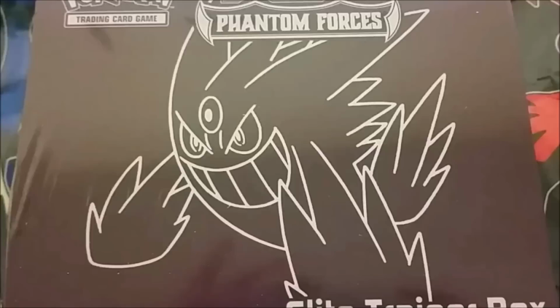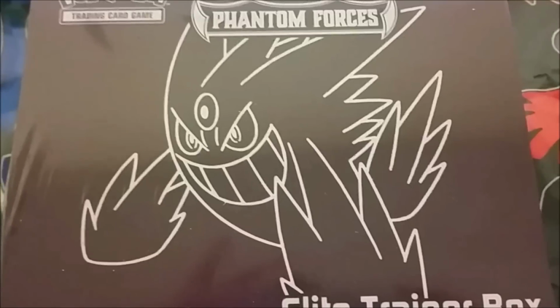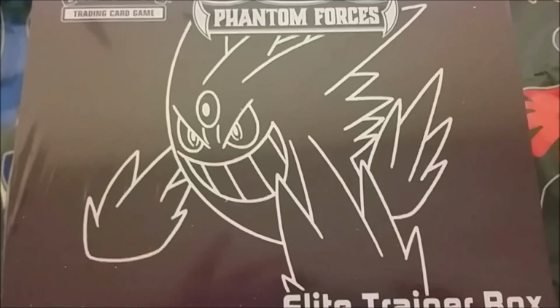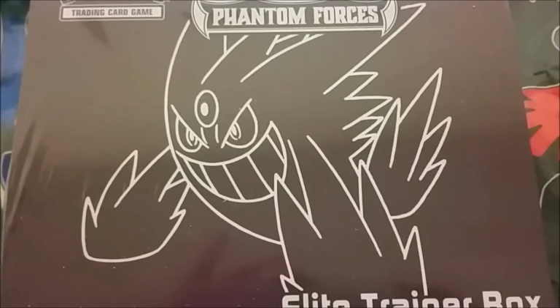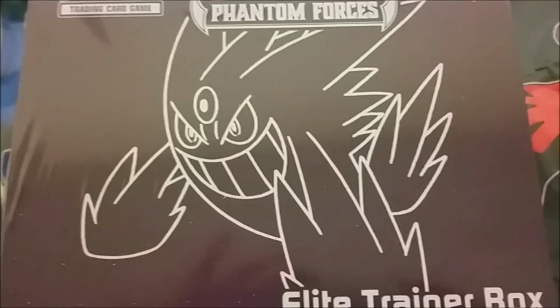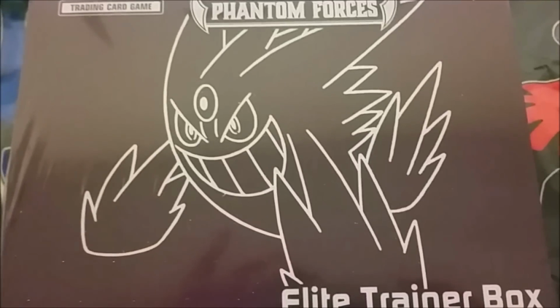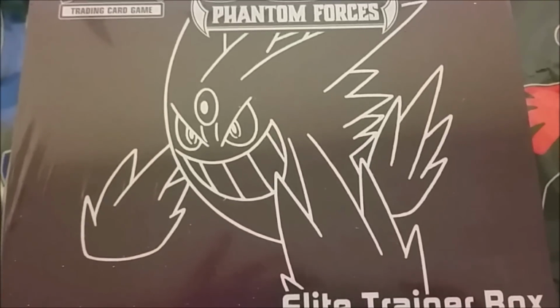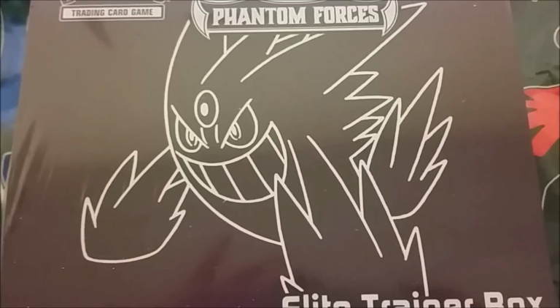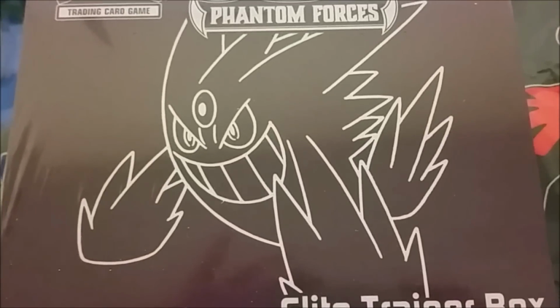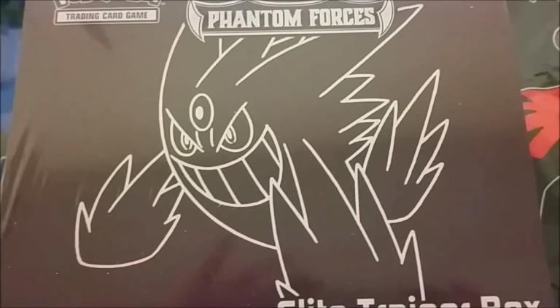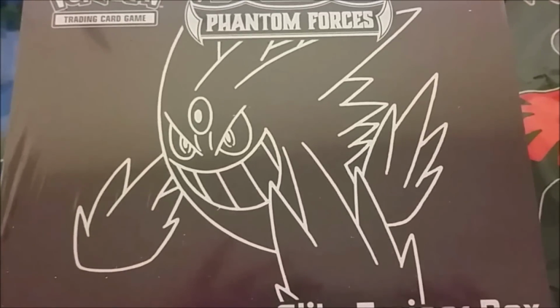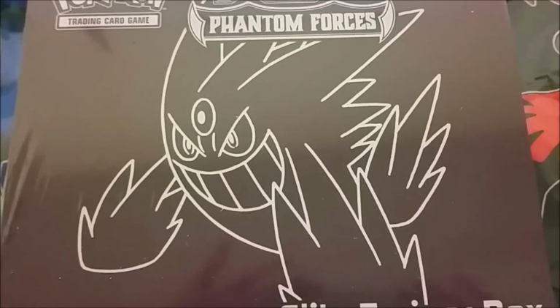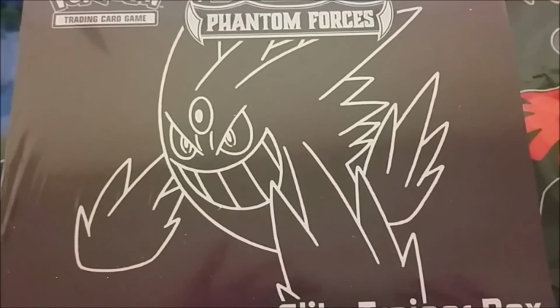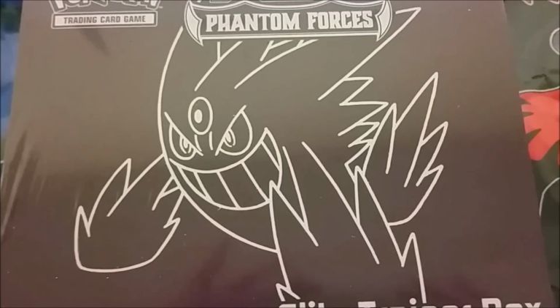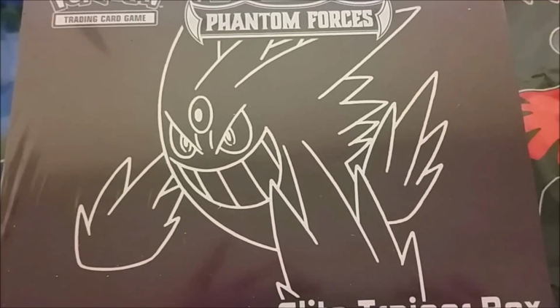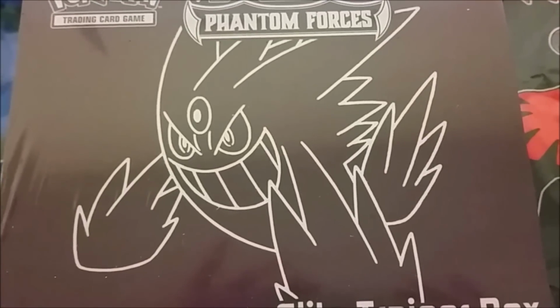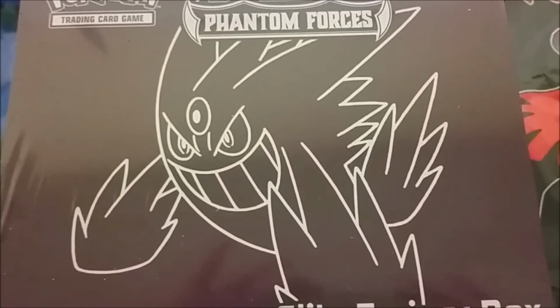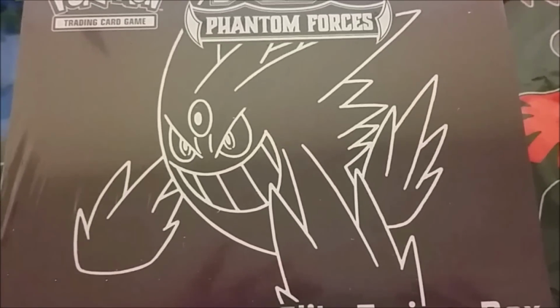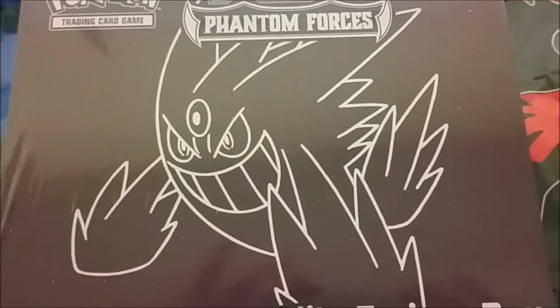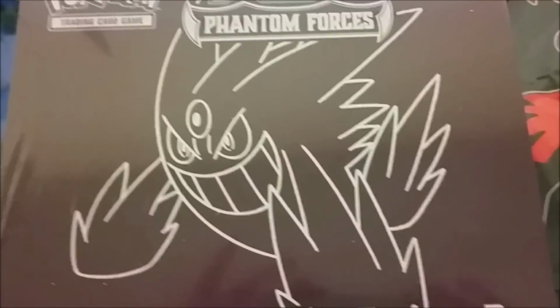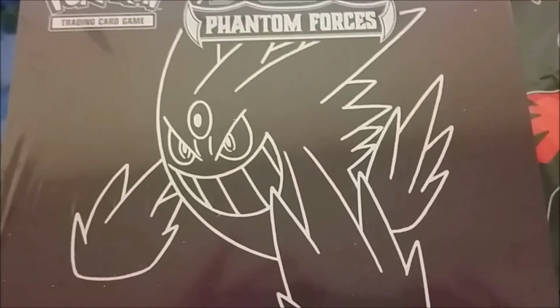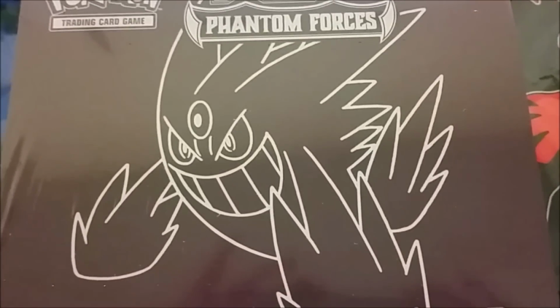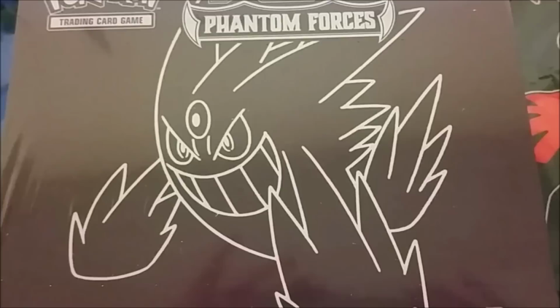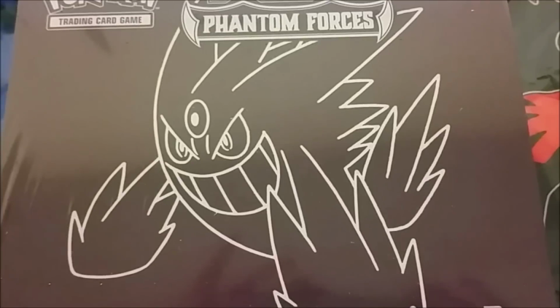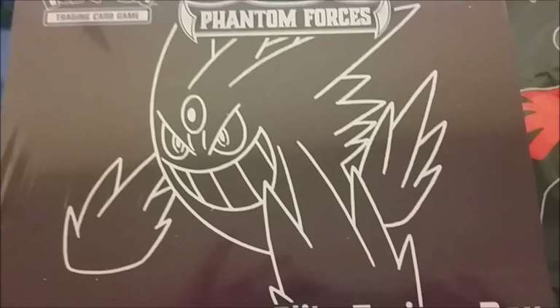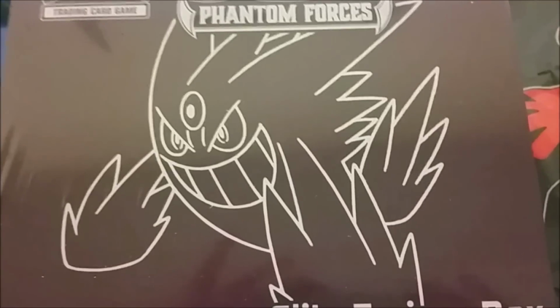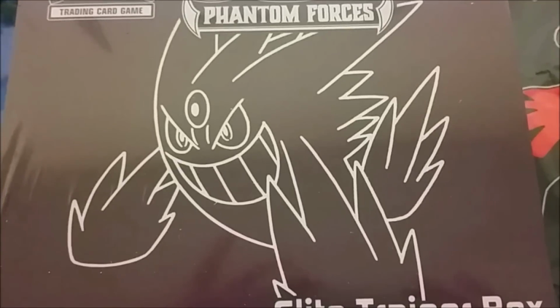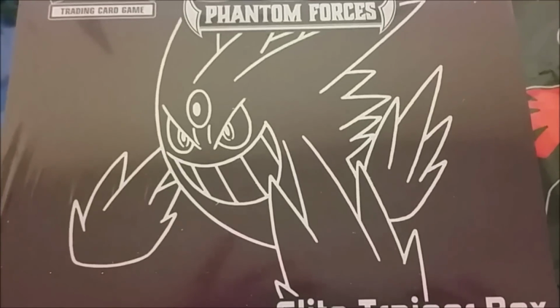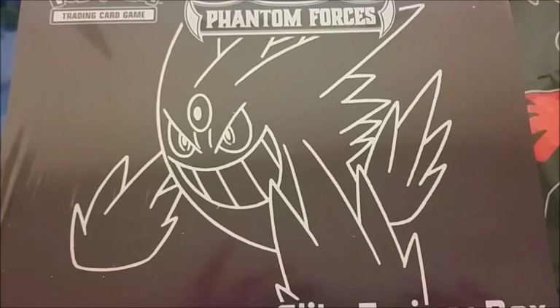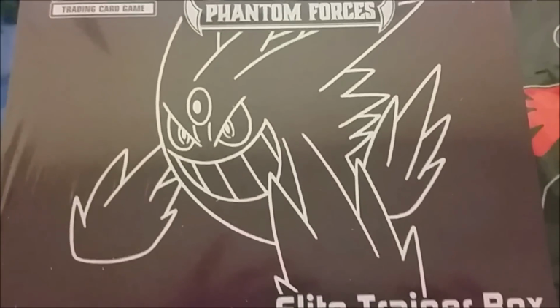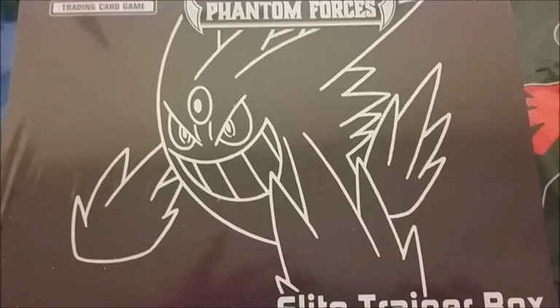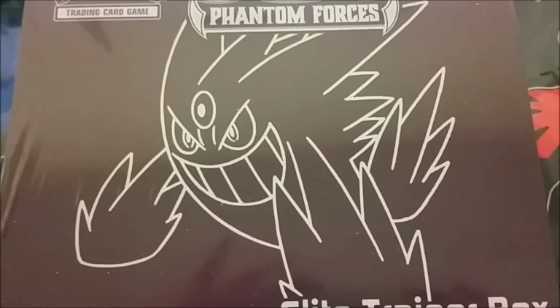Hello friends, how's it going? Today I have a very exciting Elite Trainer Box from Phantom Forces to open, so let's get right into it.